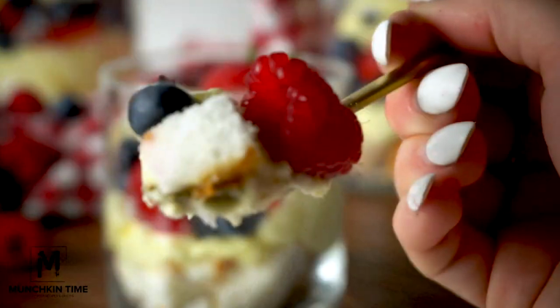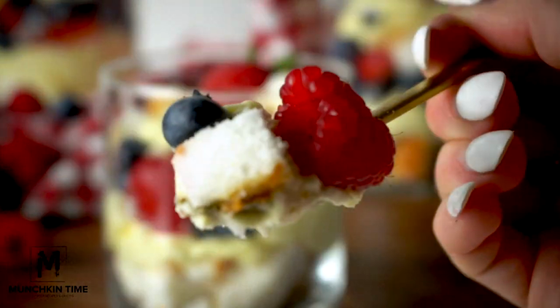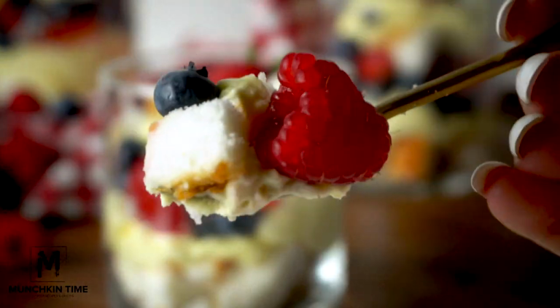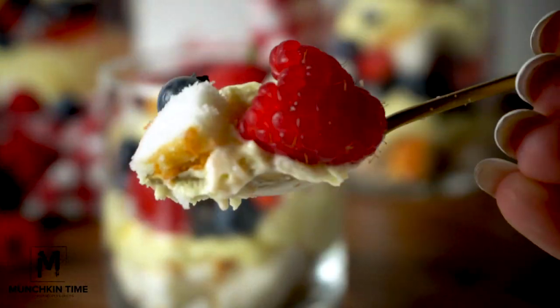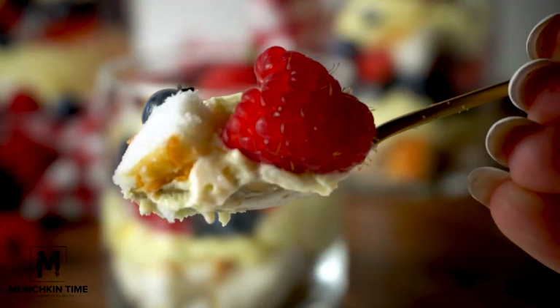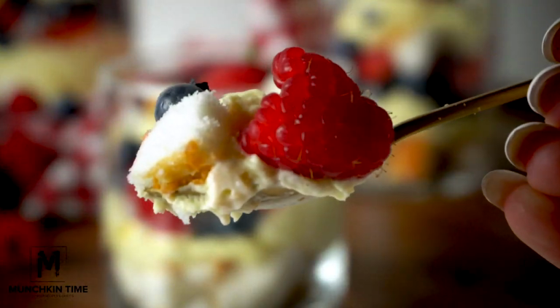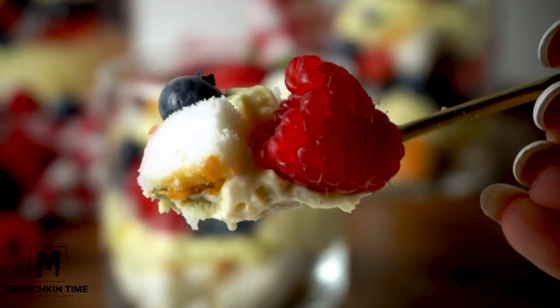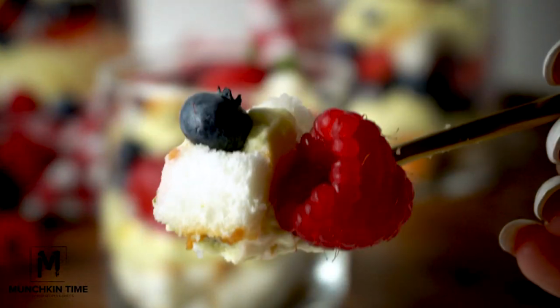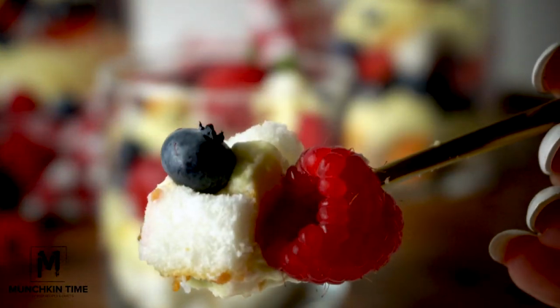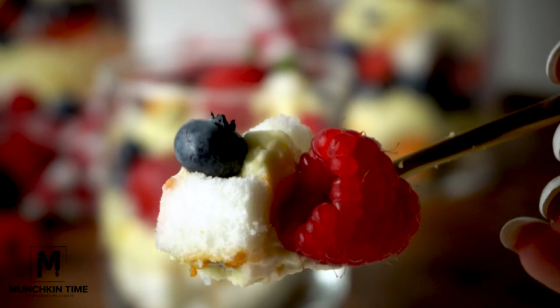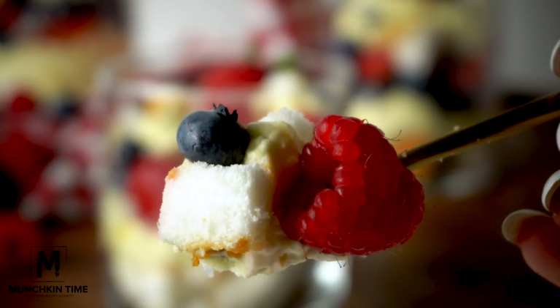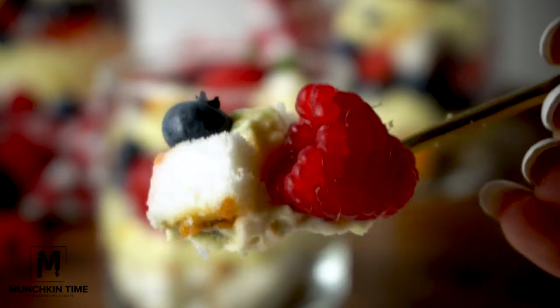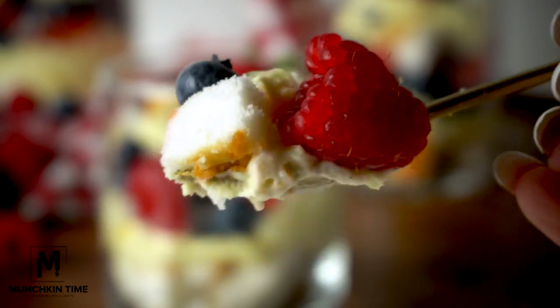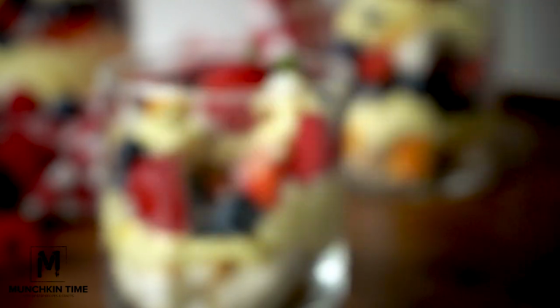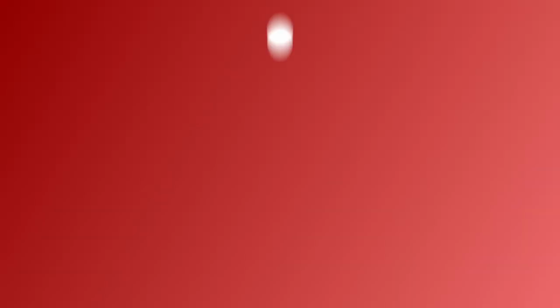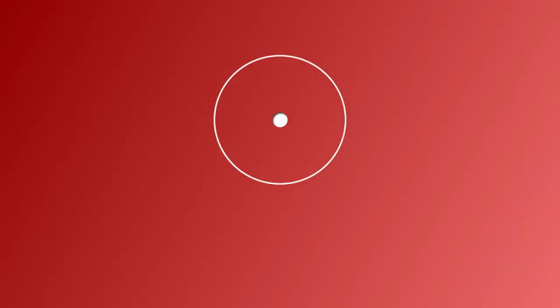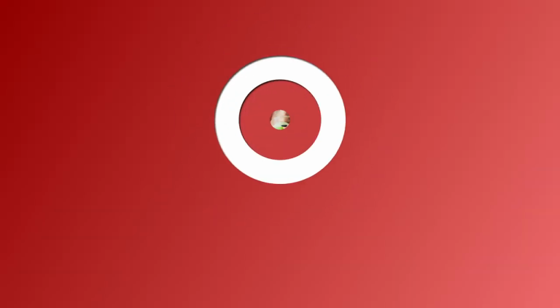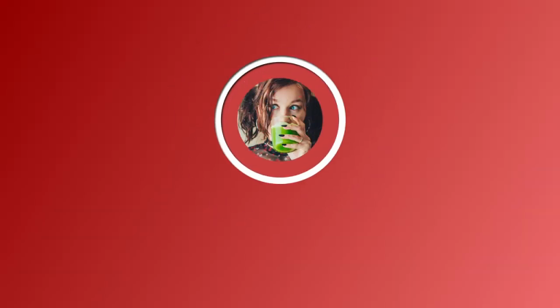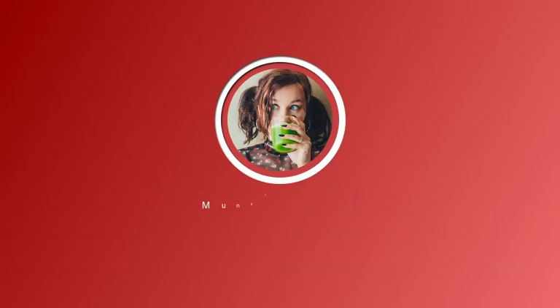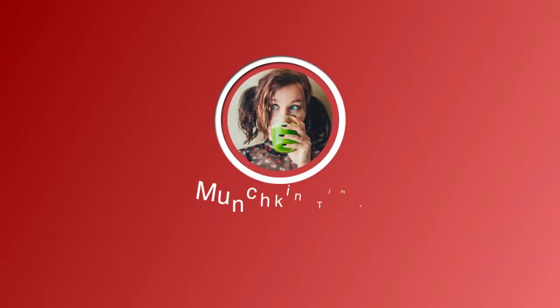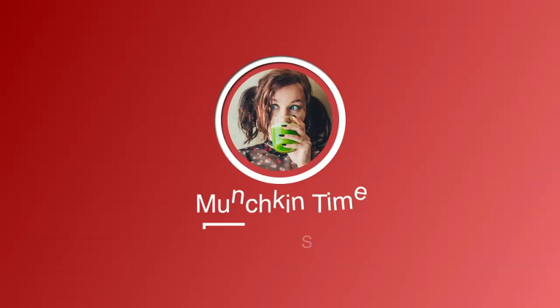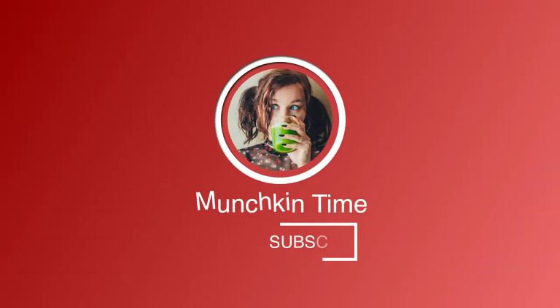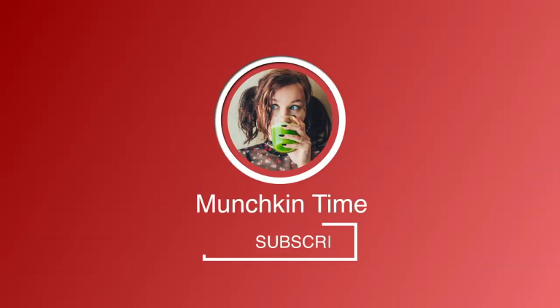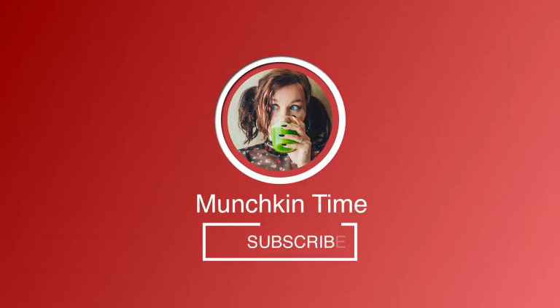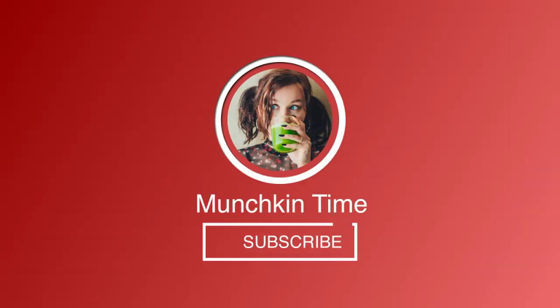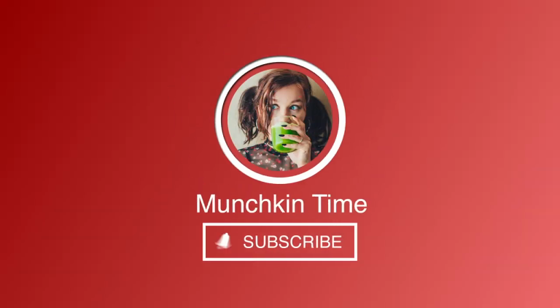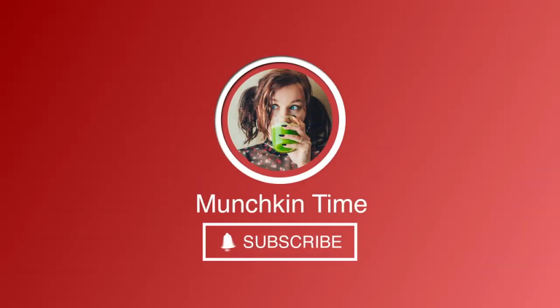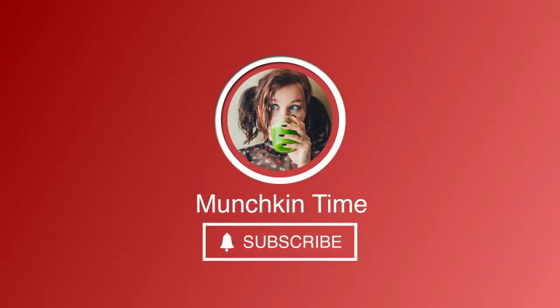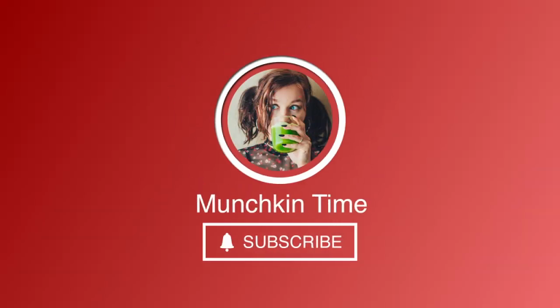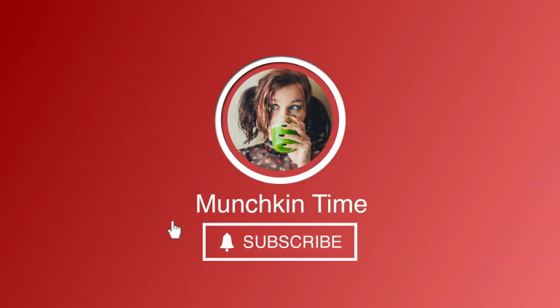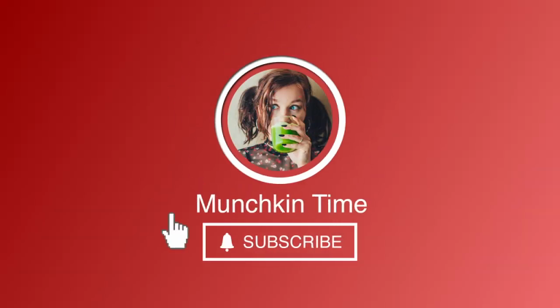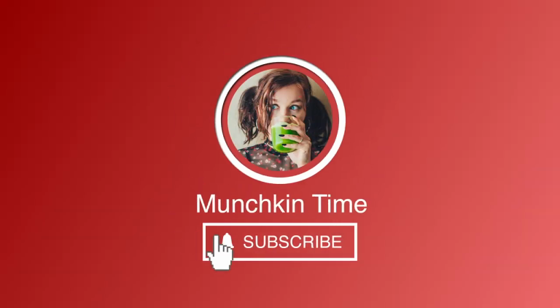Hi you guys, welcome back to my channel. If you're new here, please subscribe to my channel and hit the bell button.